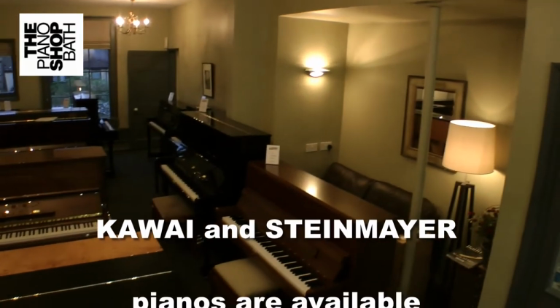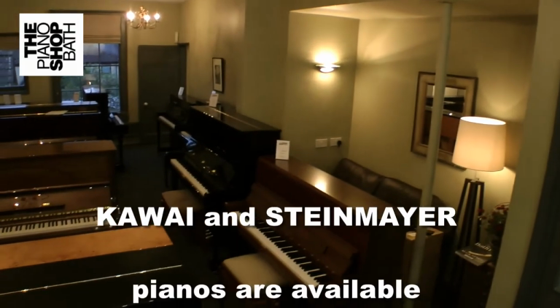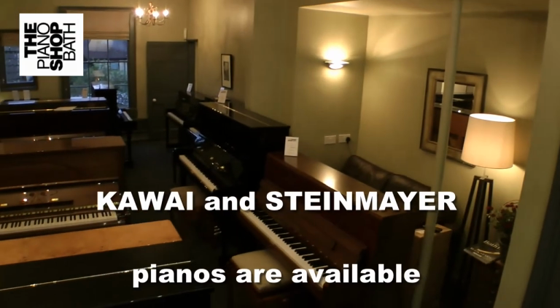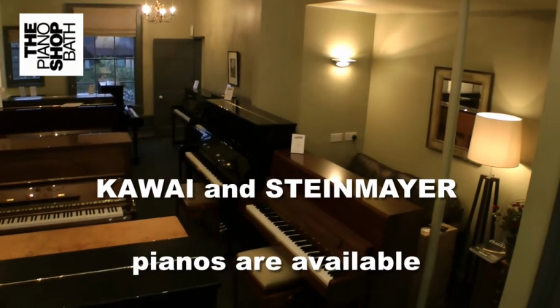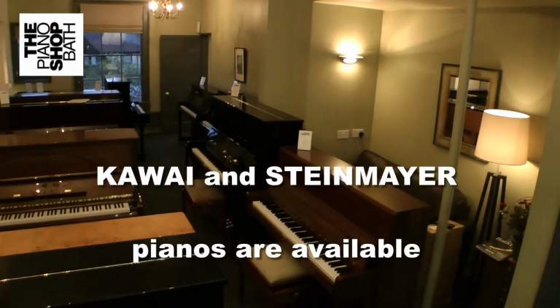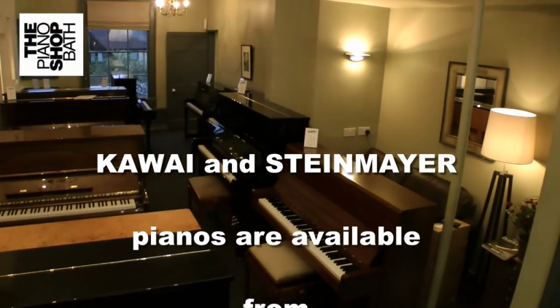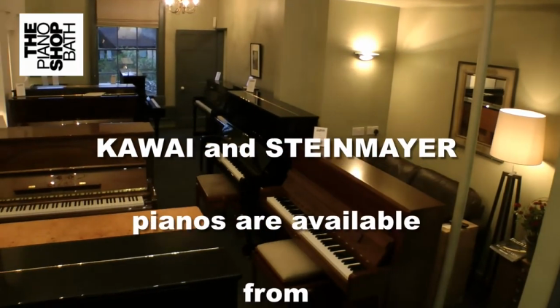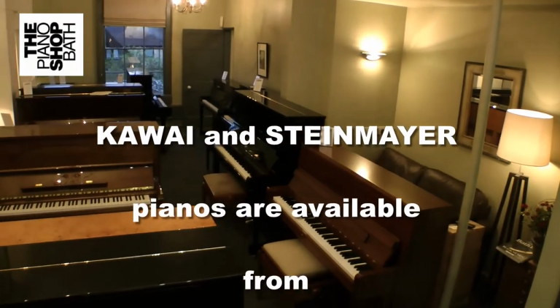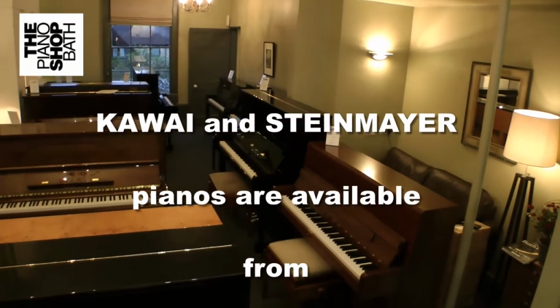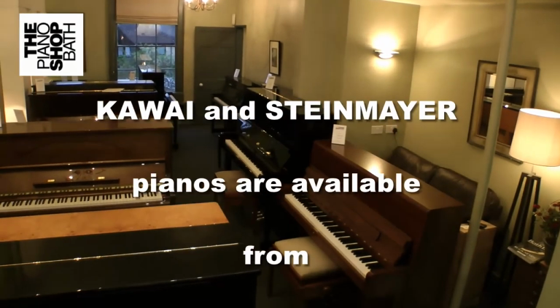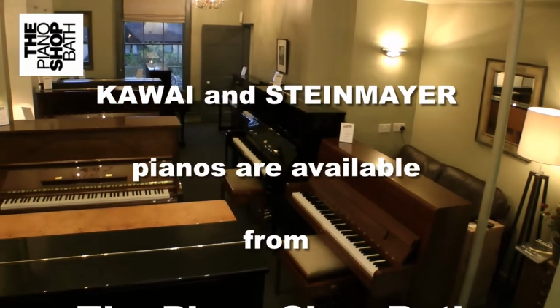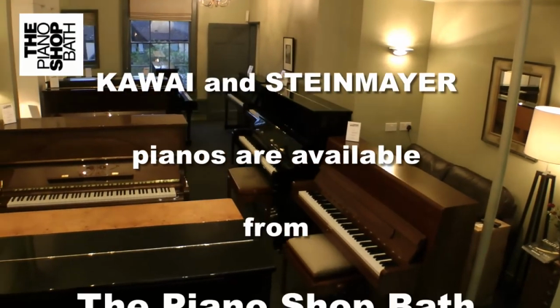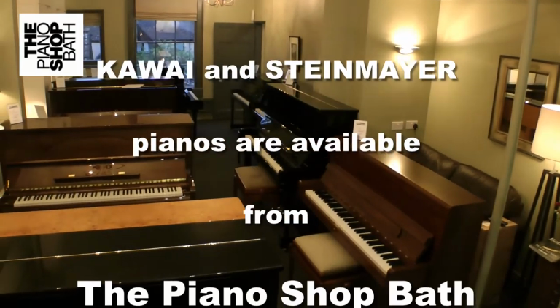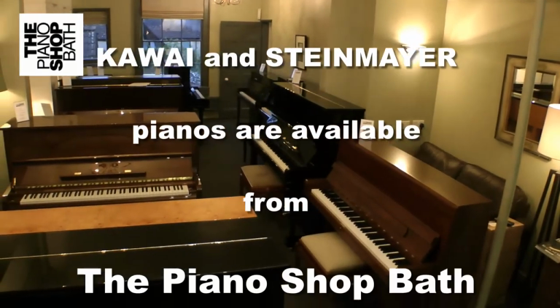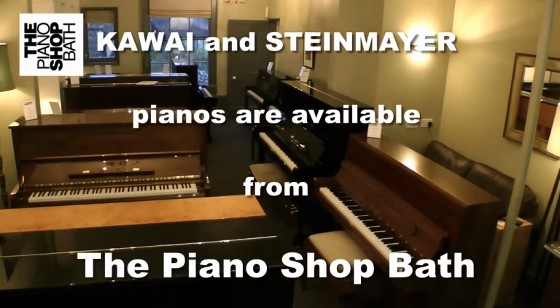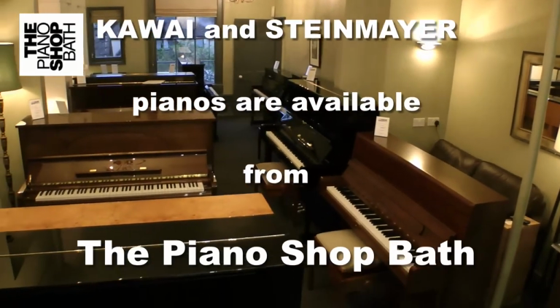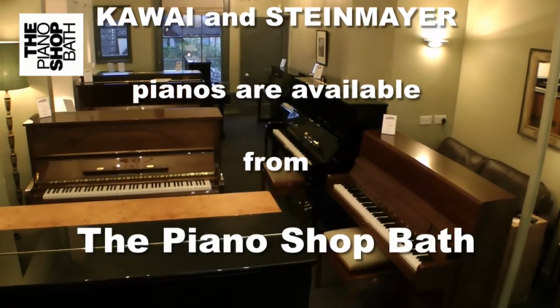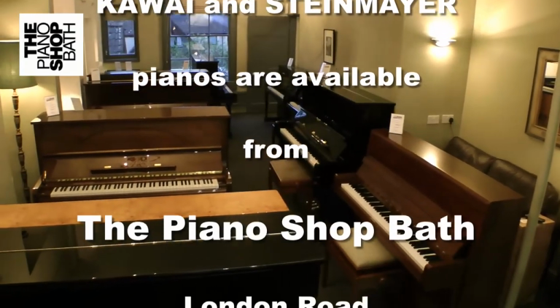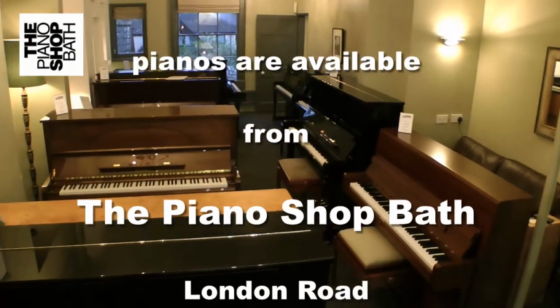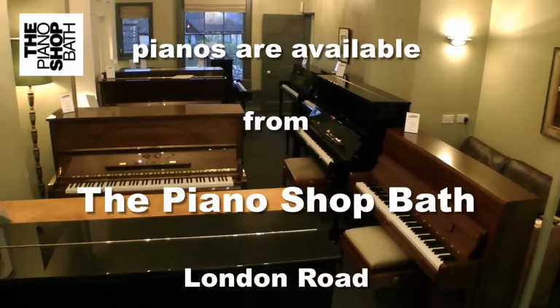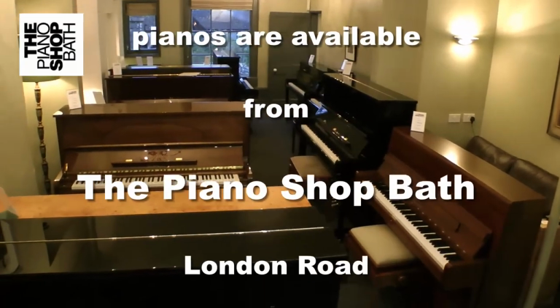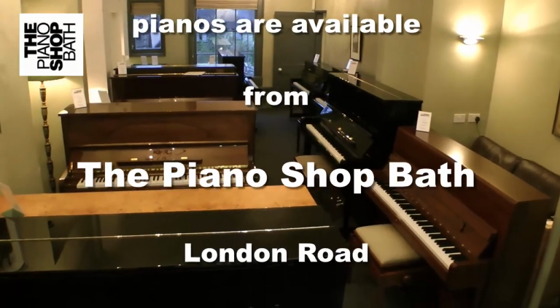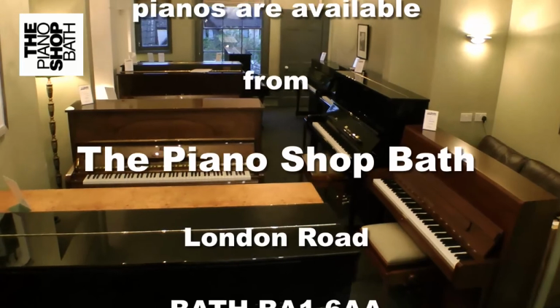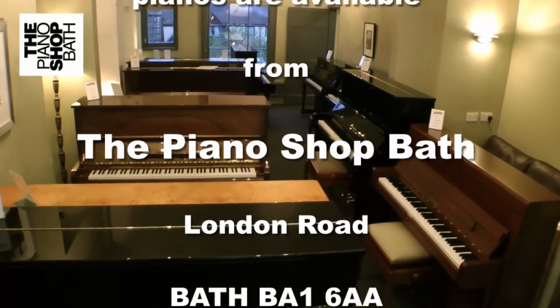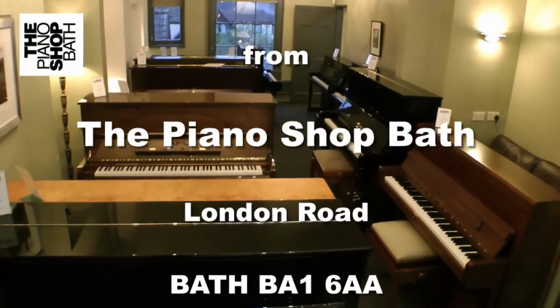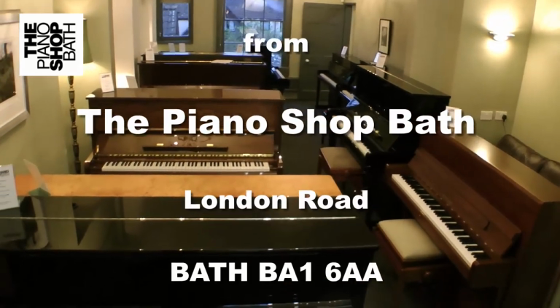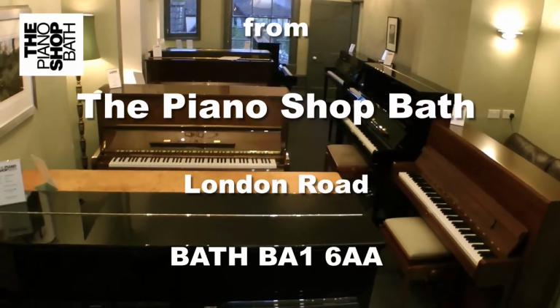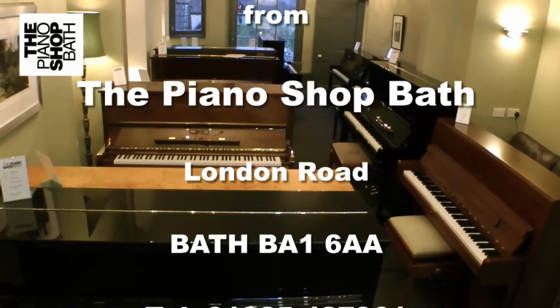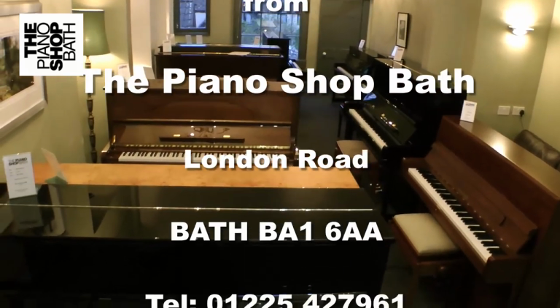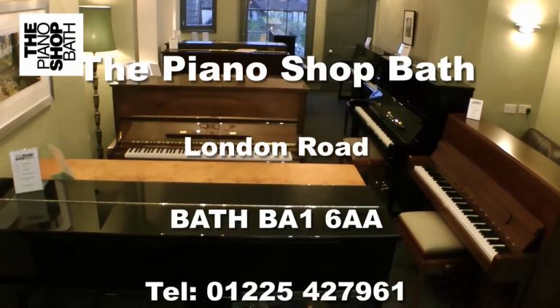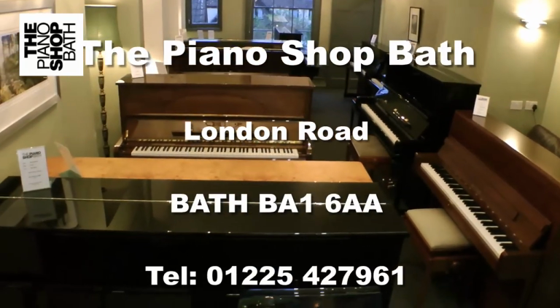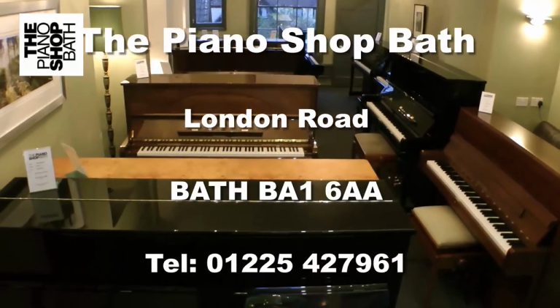We would love to see you at the Piano Shop Bath. Please call in any day — it would be great to see you.